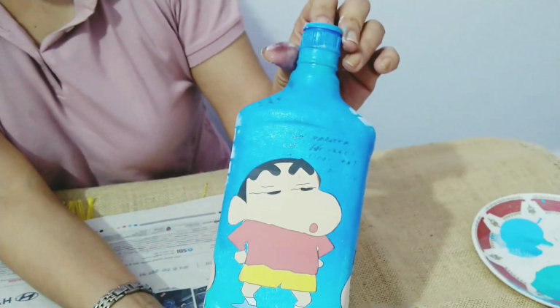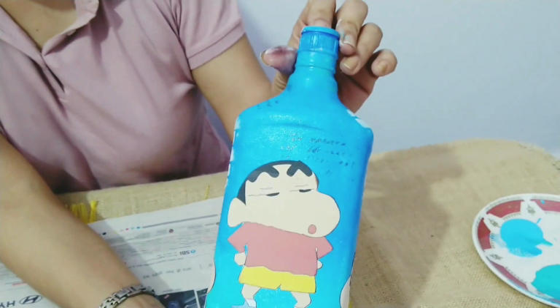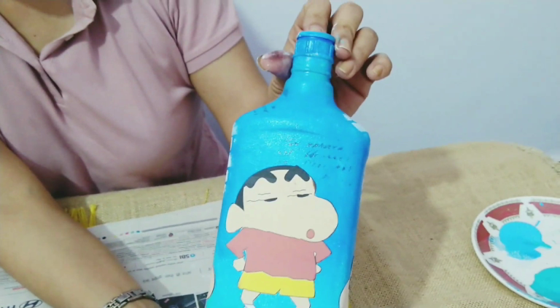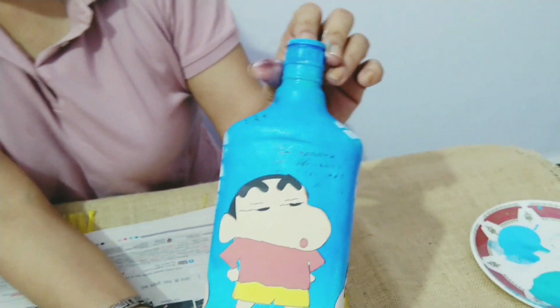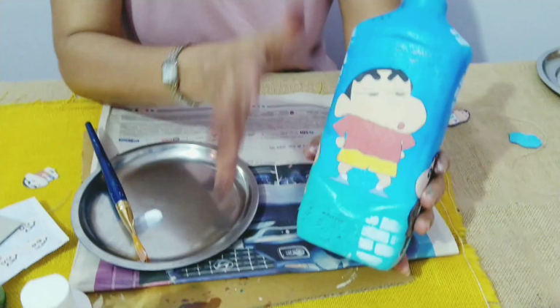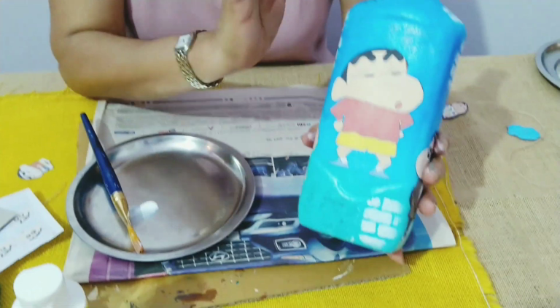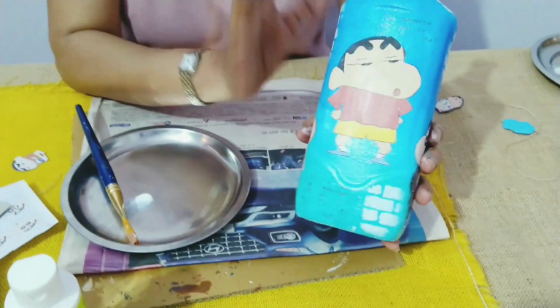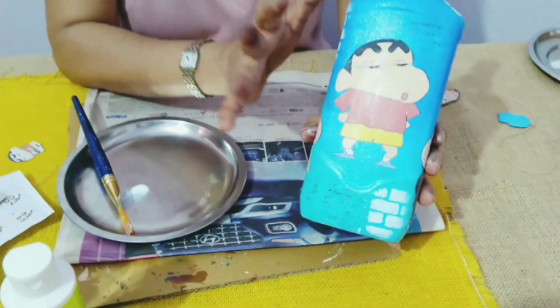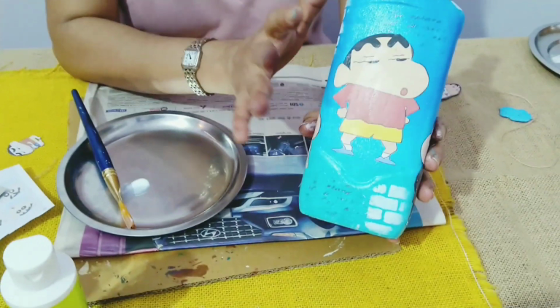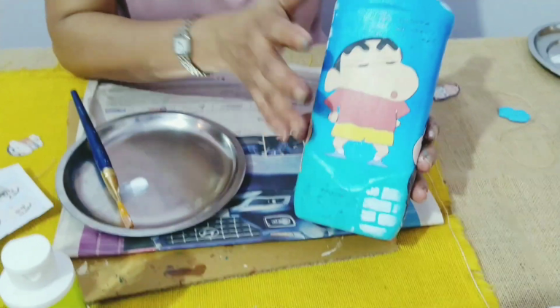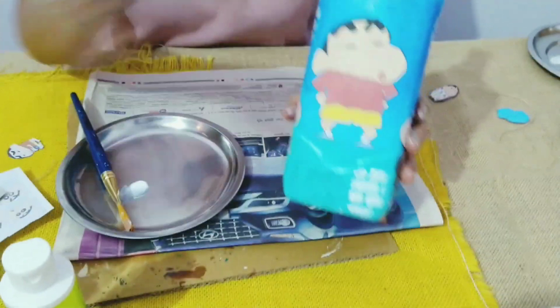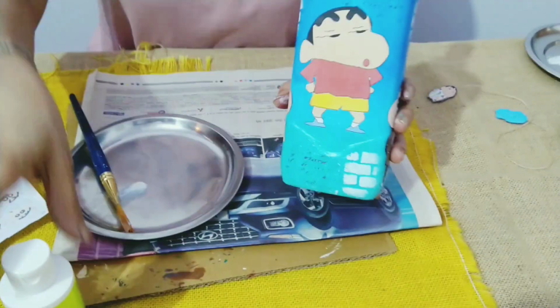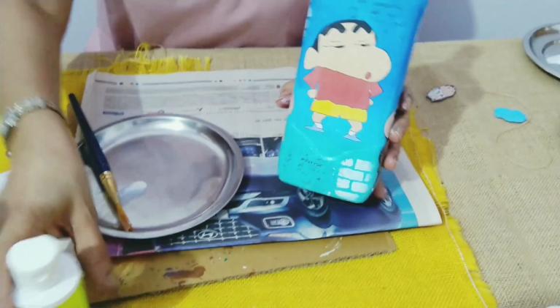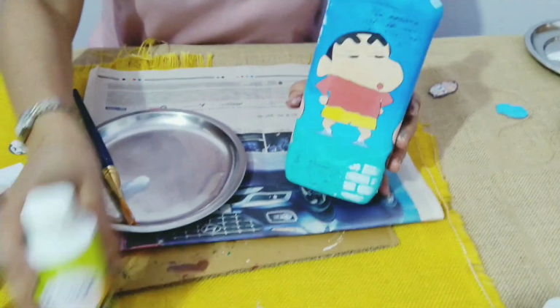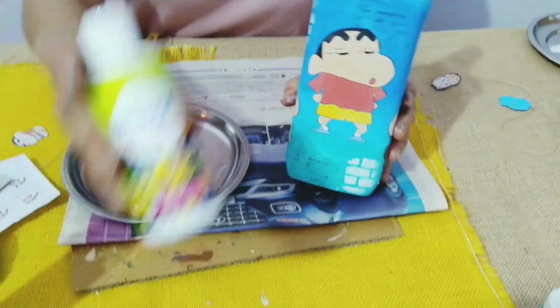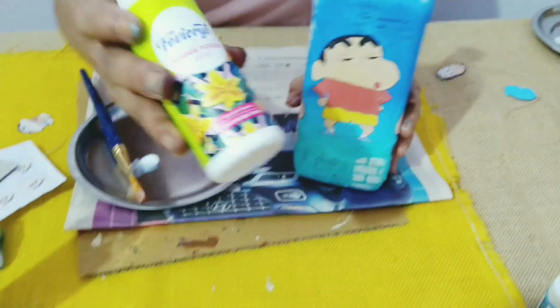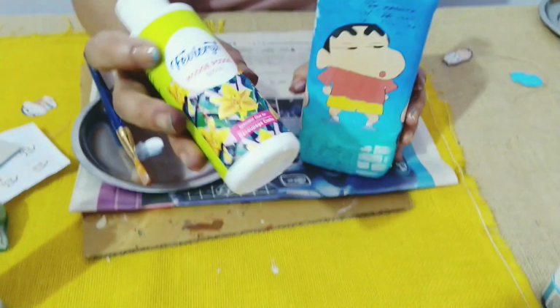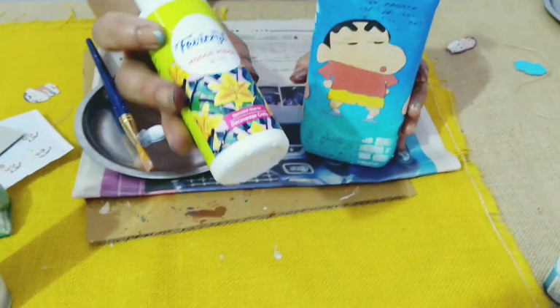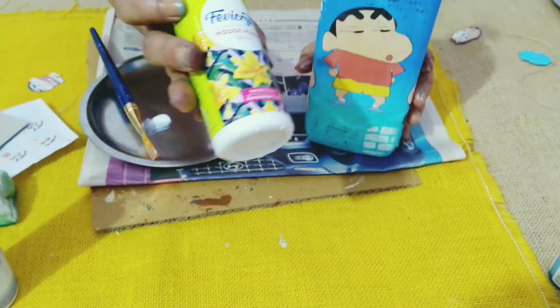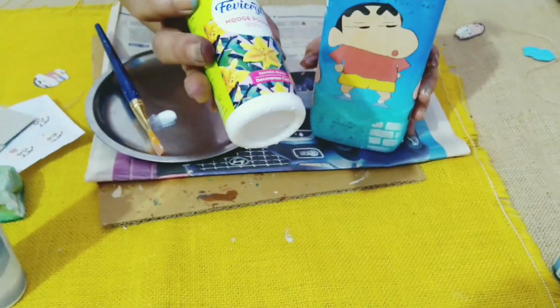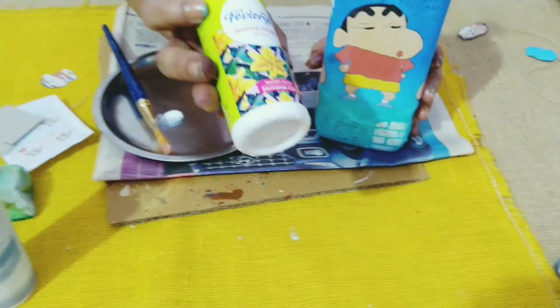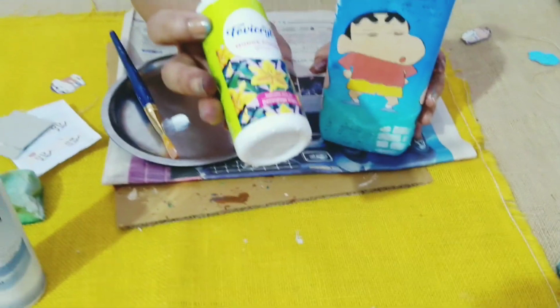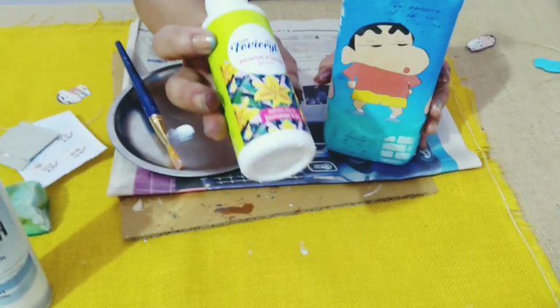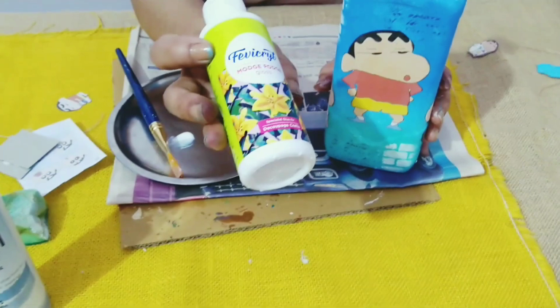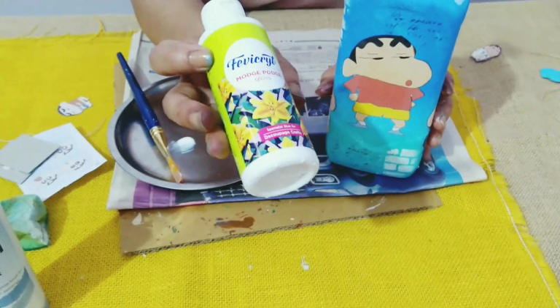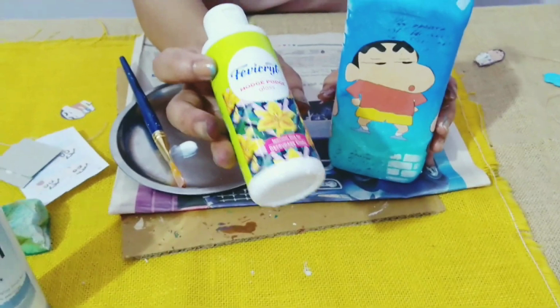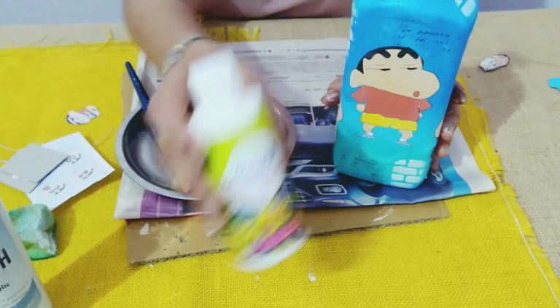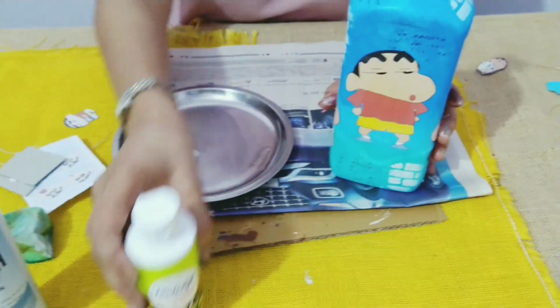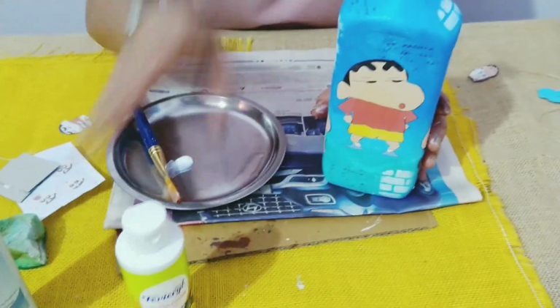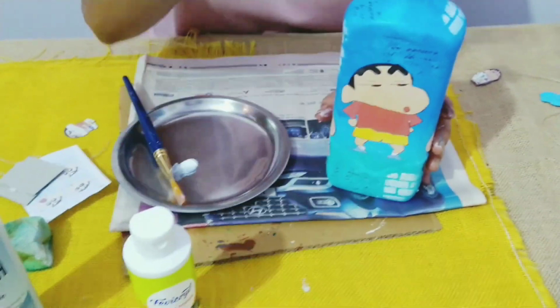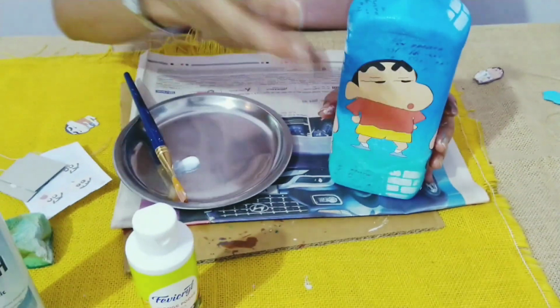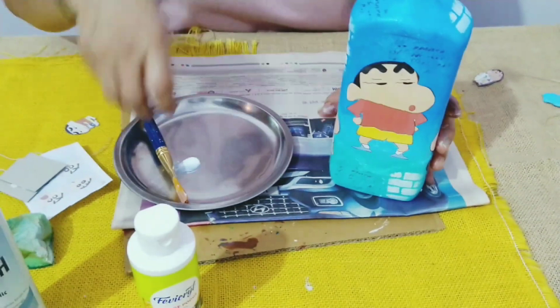The bottle is absolutely dry, so now I'm going to use this Mod Podge gloss Fevicryl to seal the bottle.